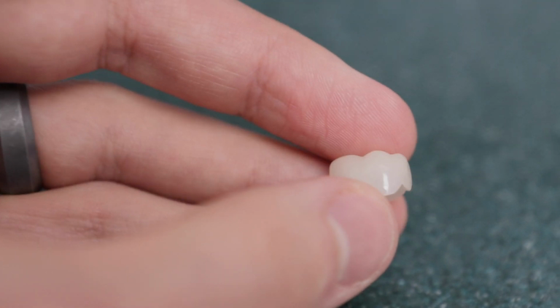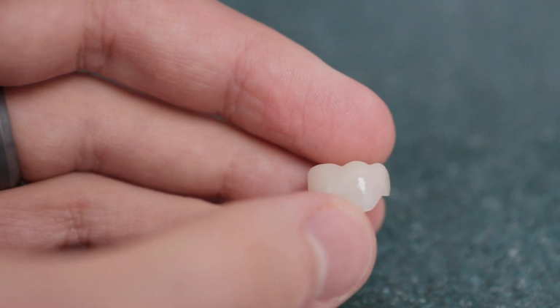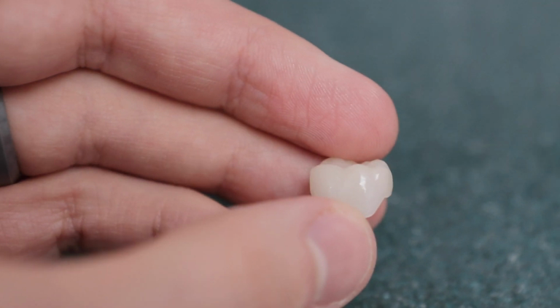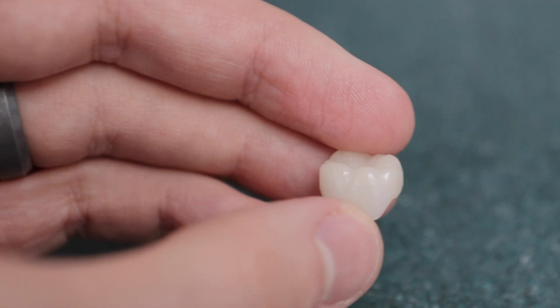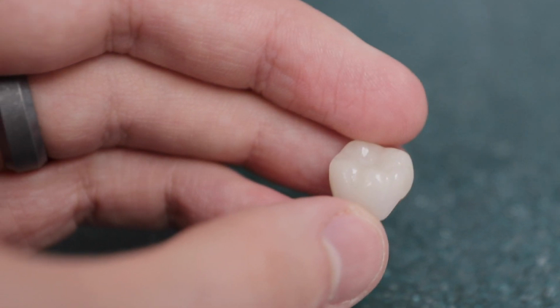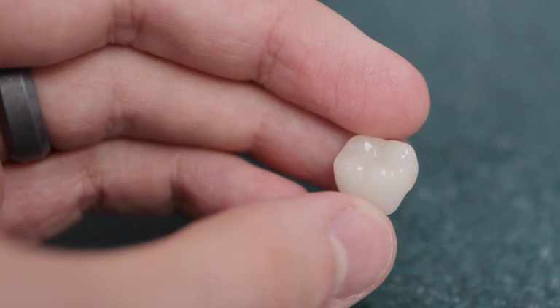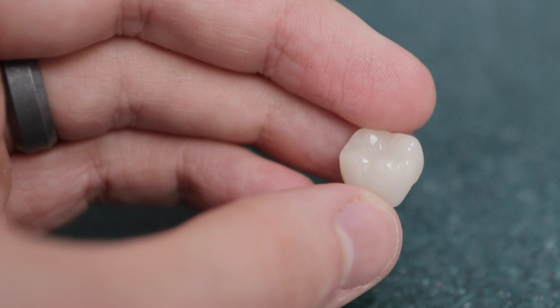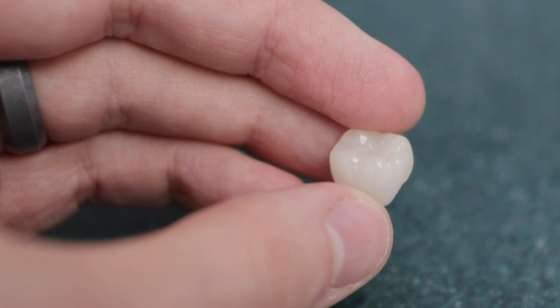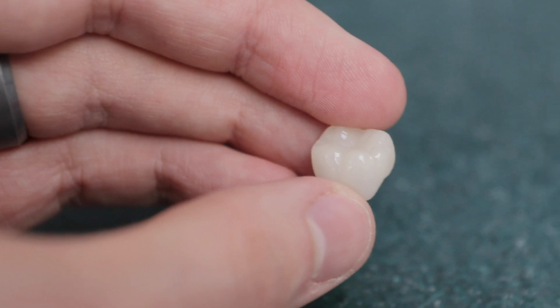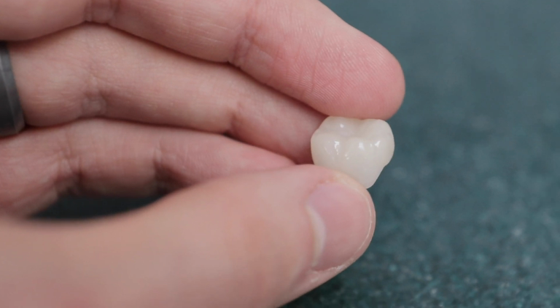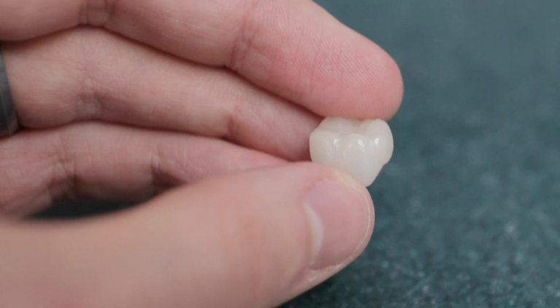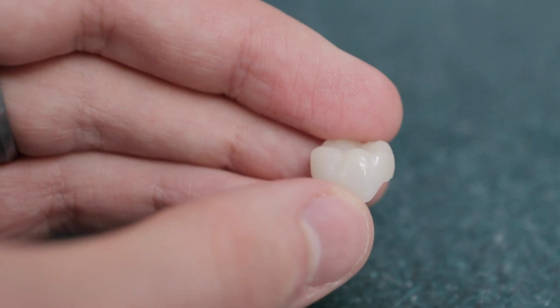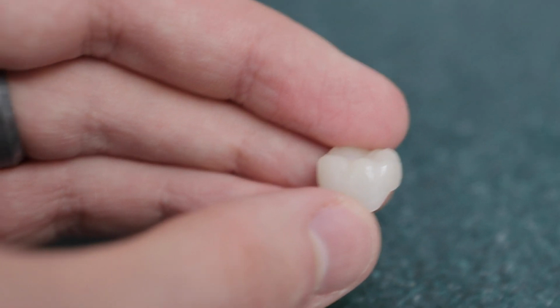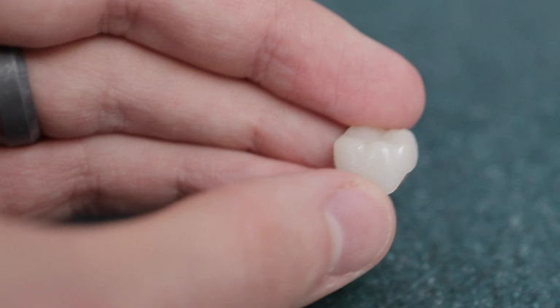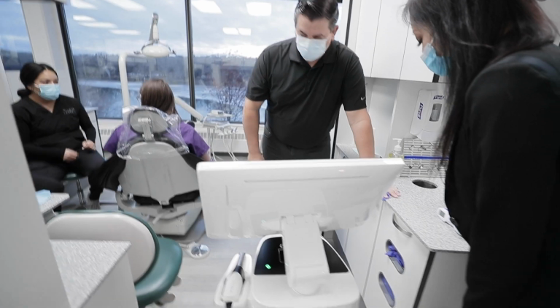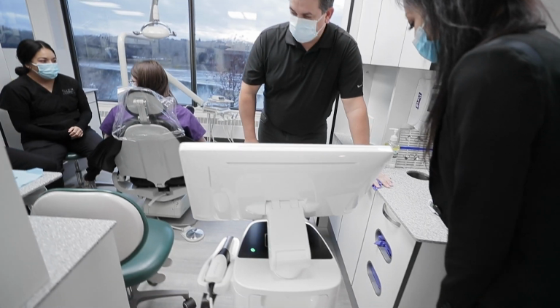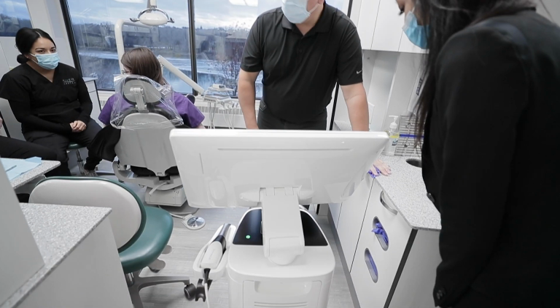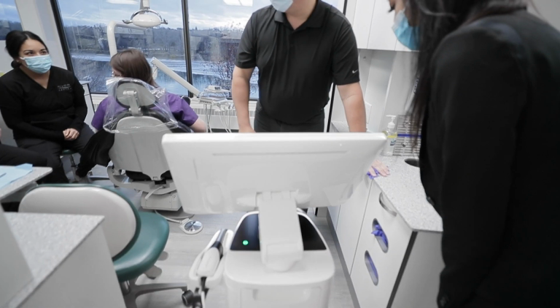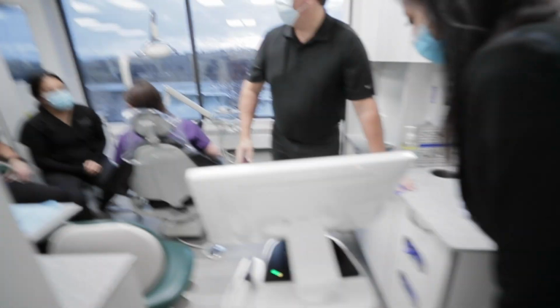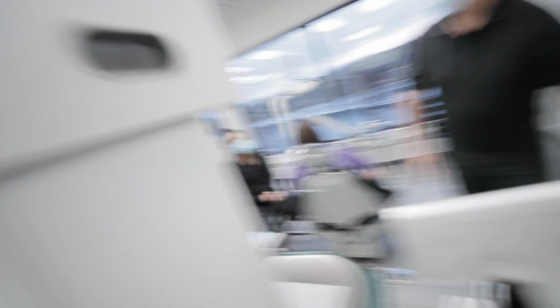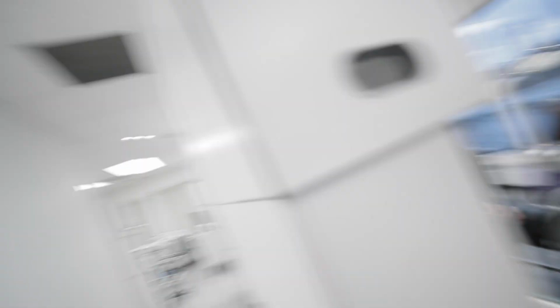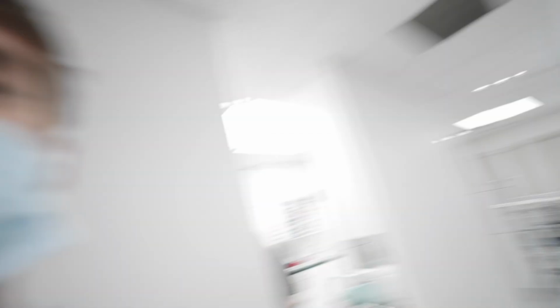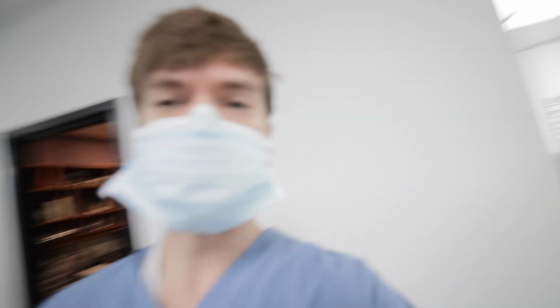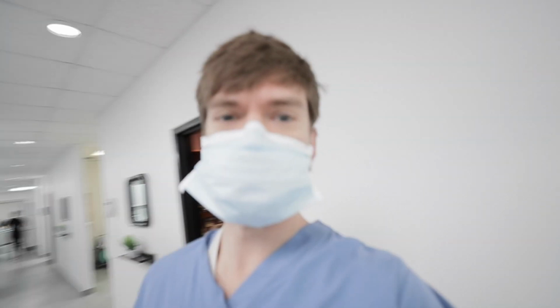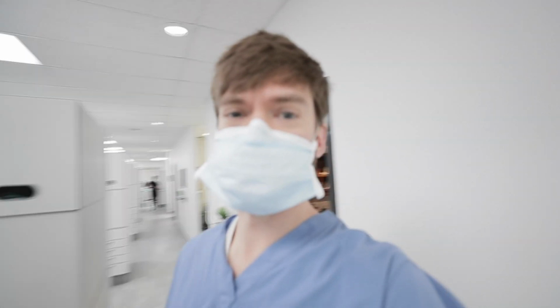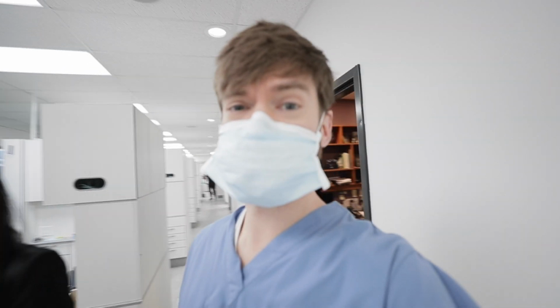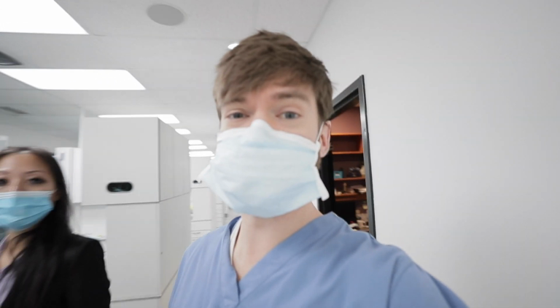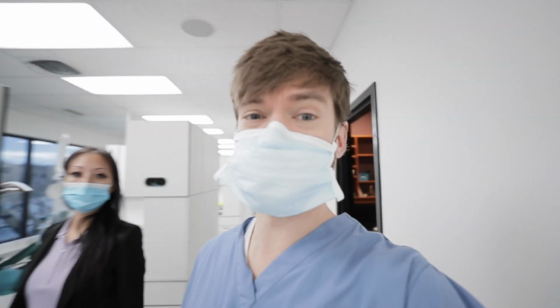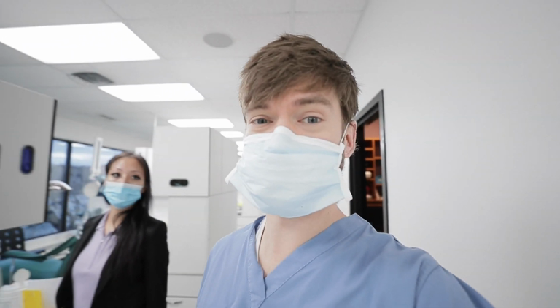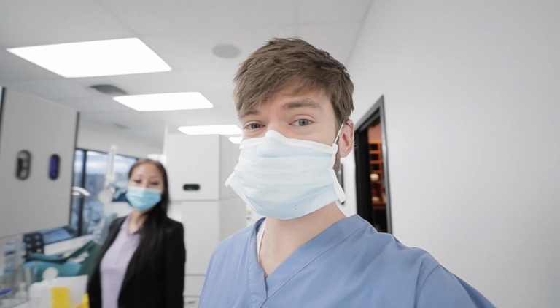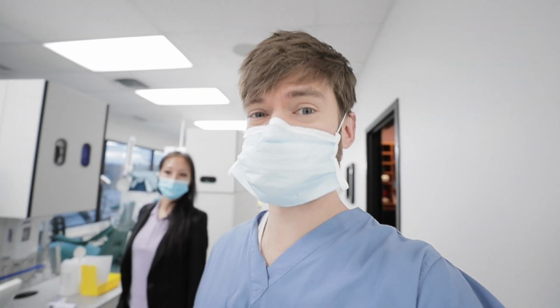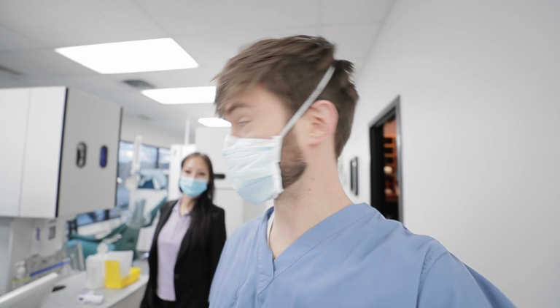We'll get into the technology in a moment and show you everything that's involved. Nick is going first — Dr. Nick is going to be showing us how it's done.